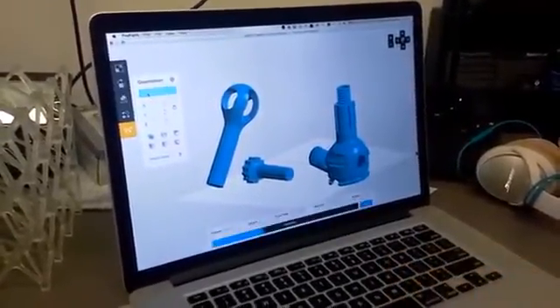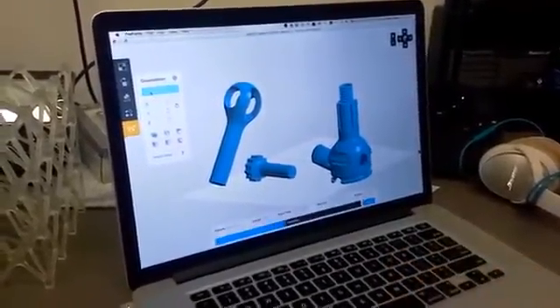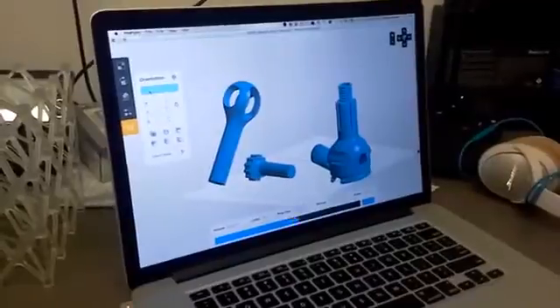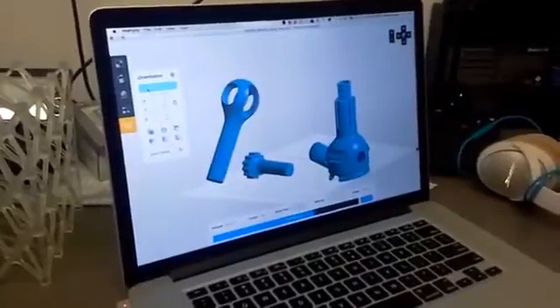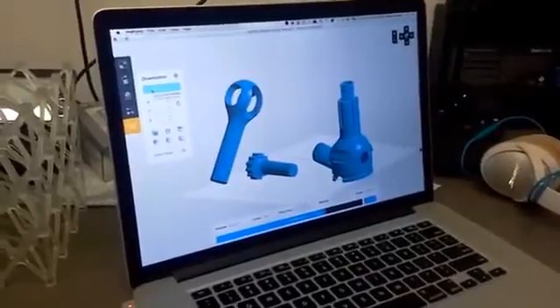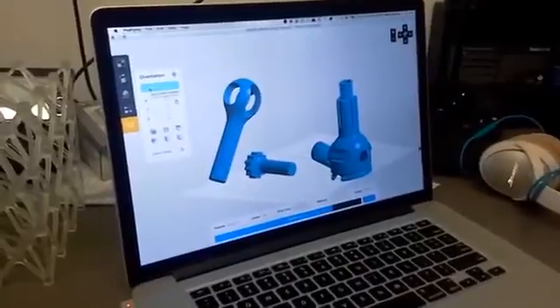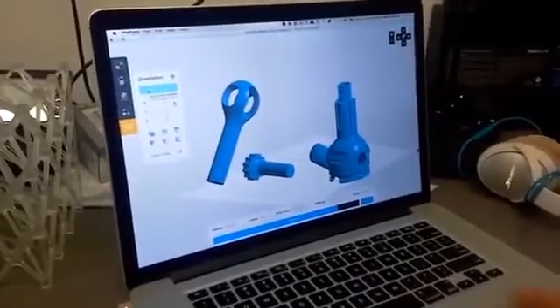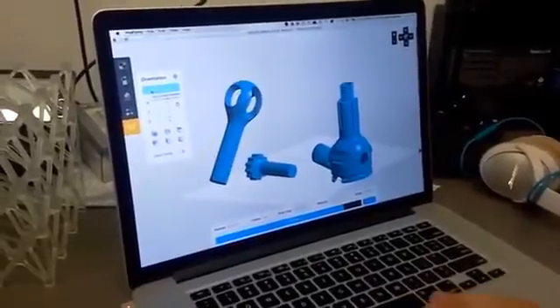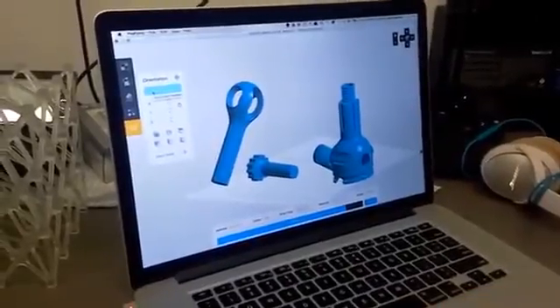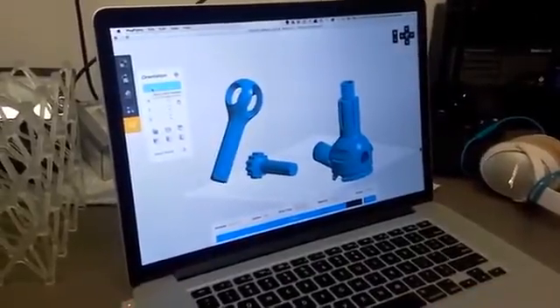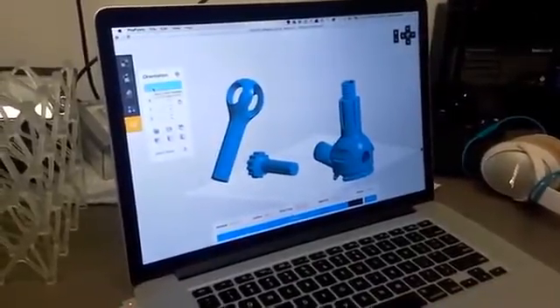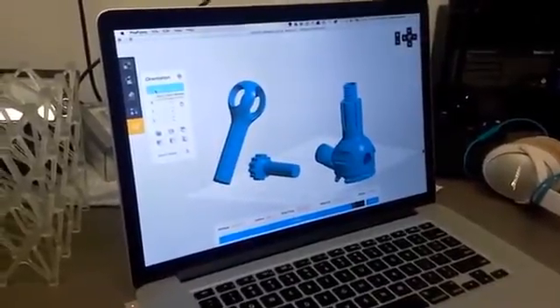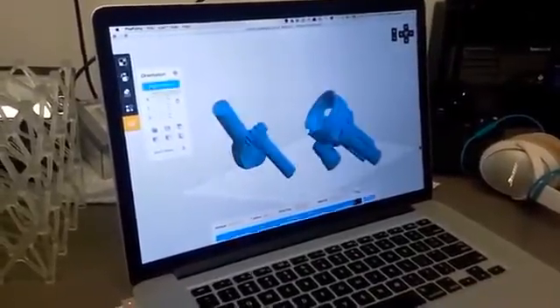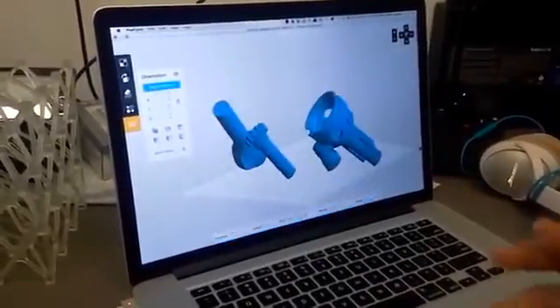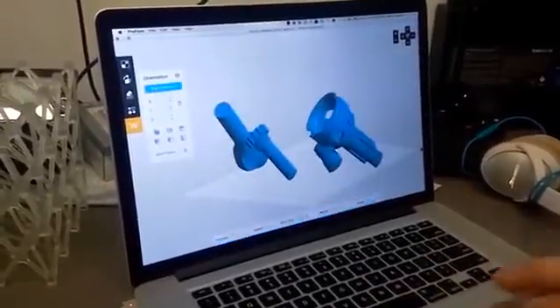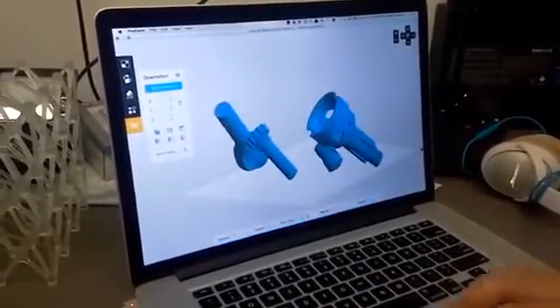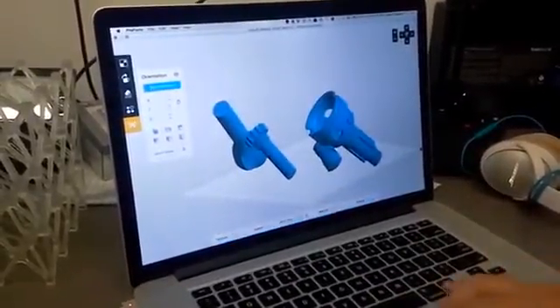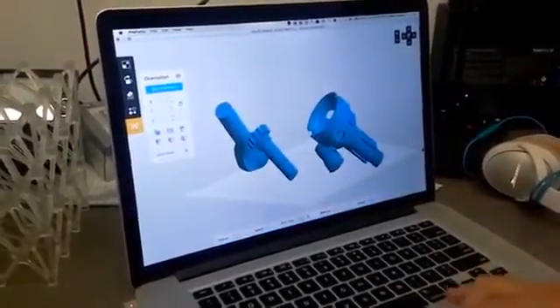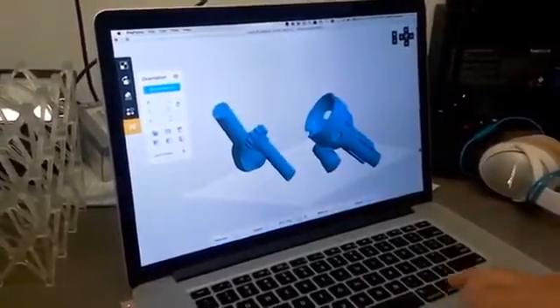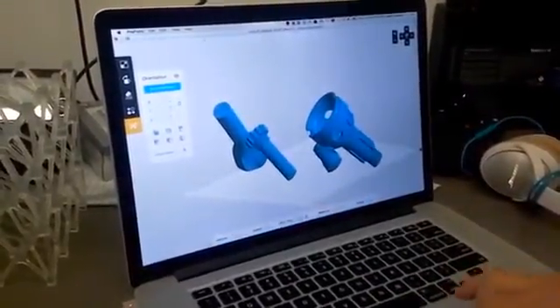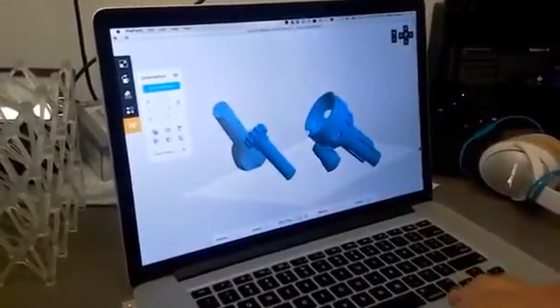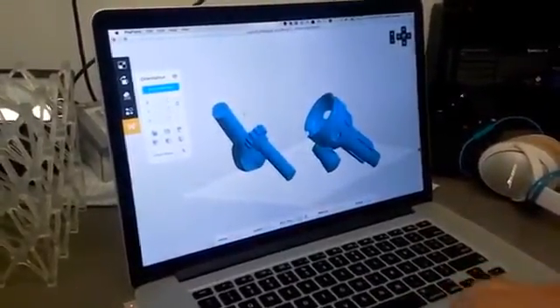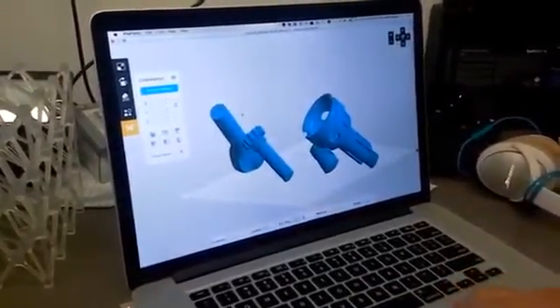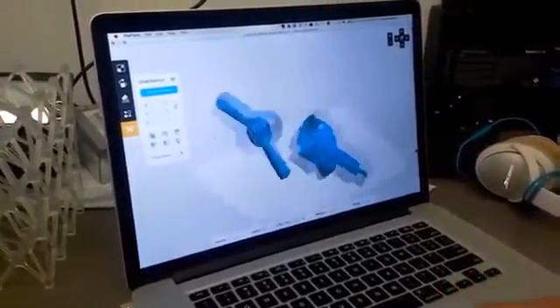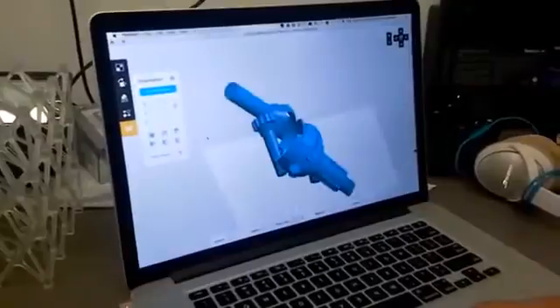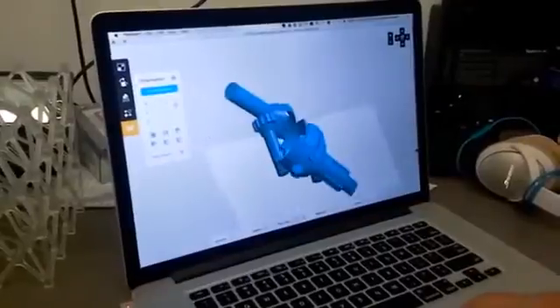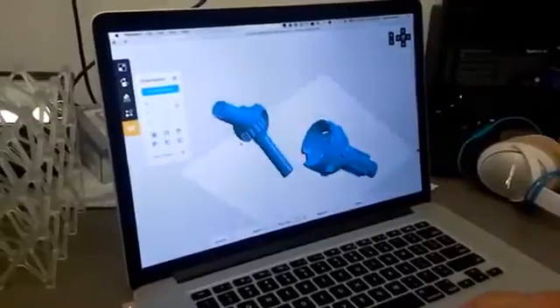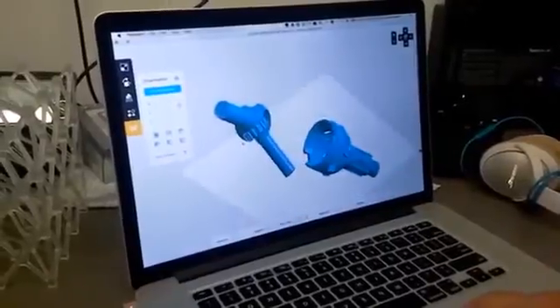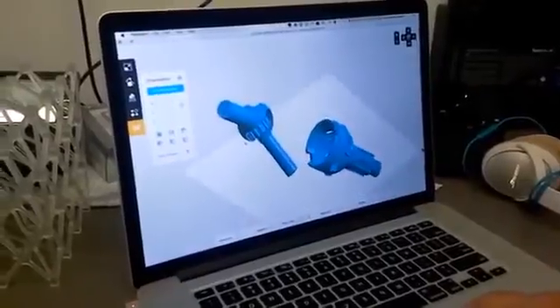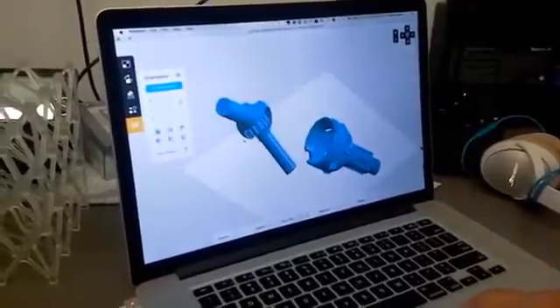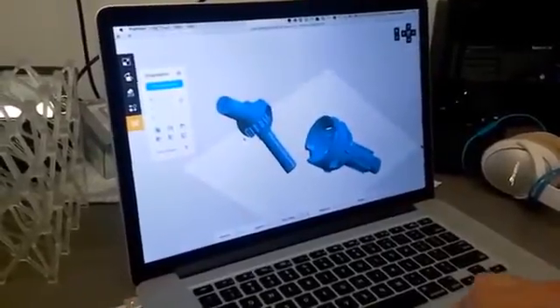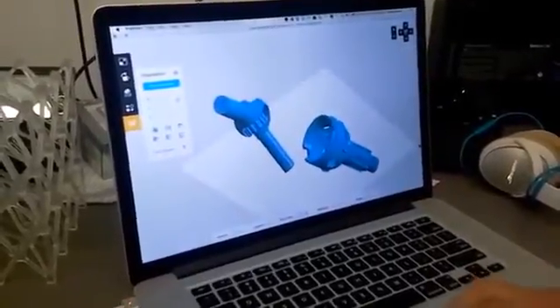First, we are going to orient the part. An algorithm decides, just knowing the print process, how the parts should be oriented best.